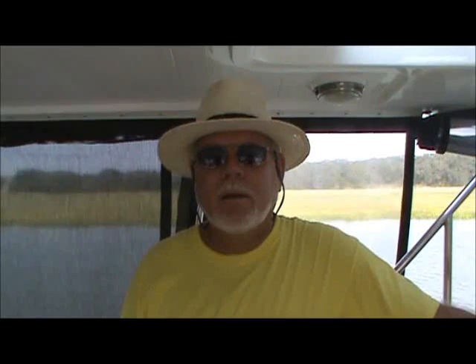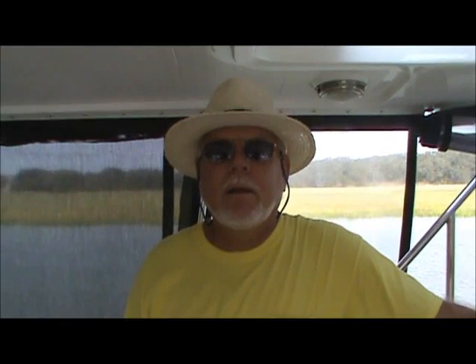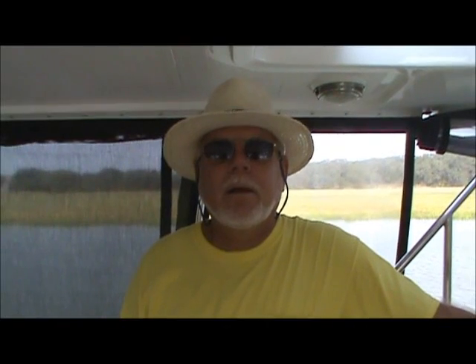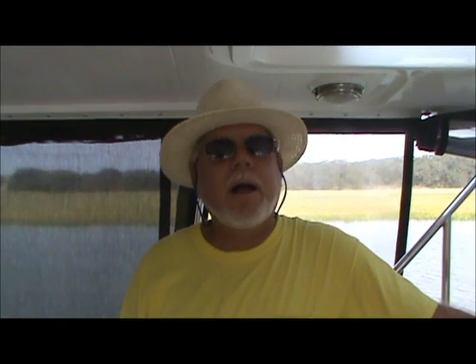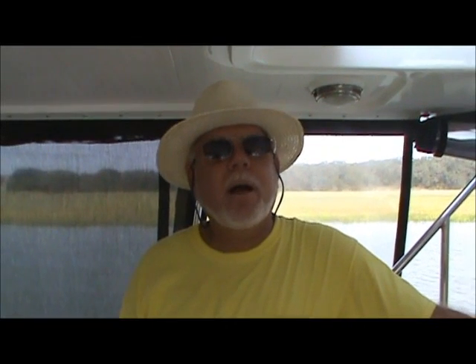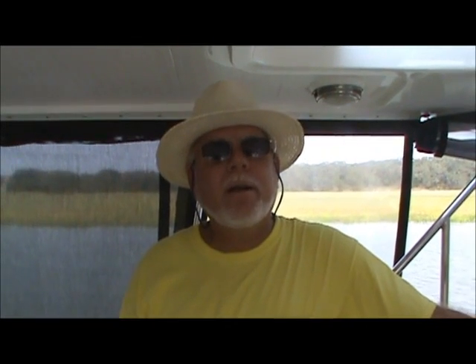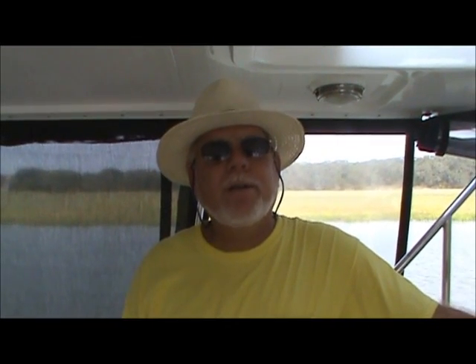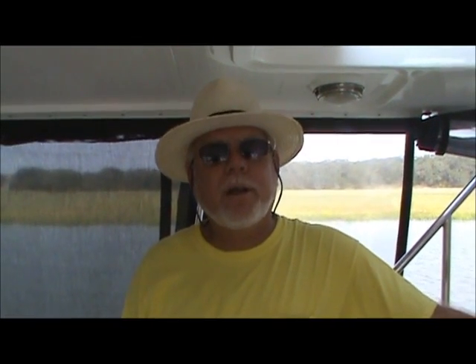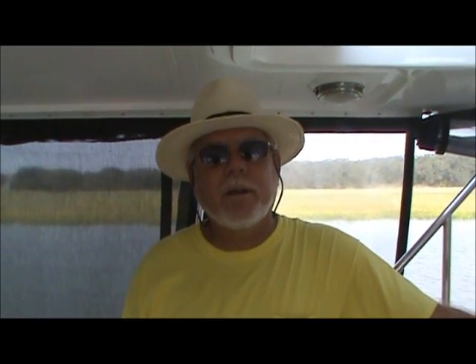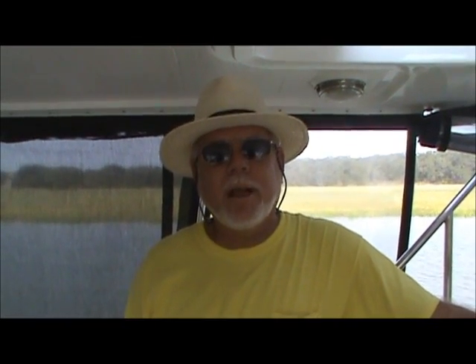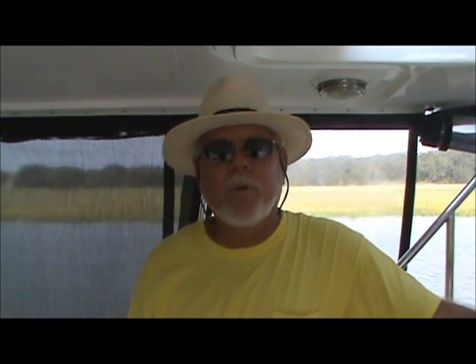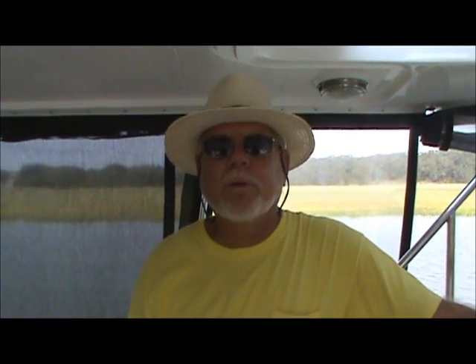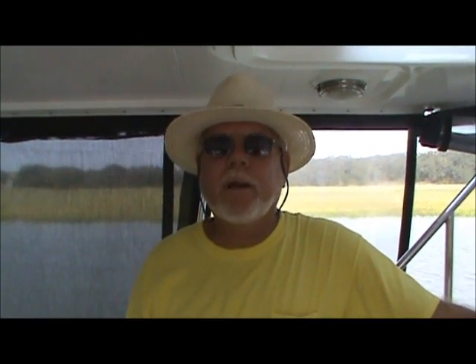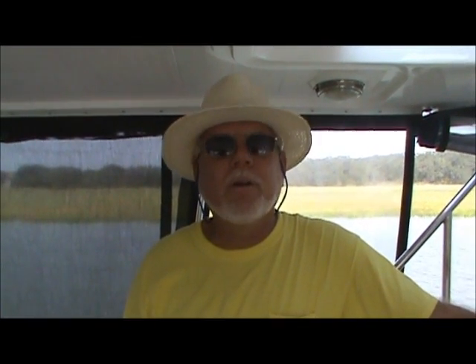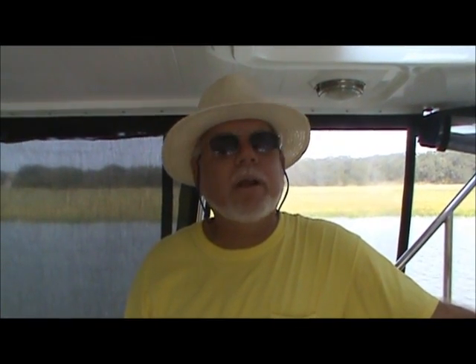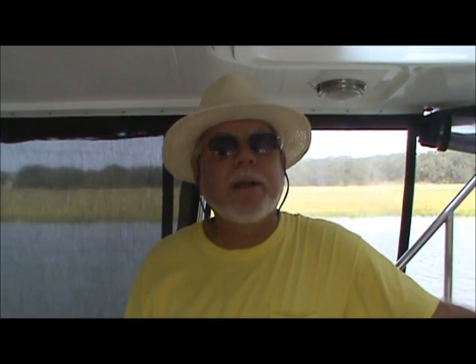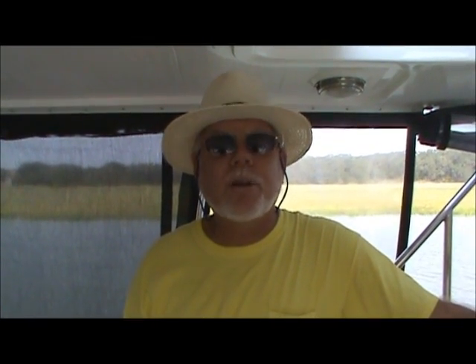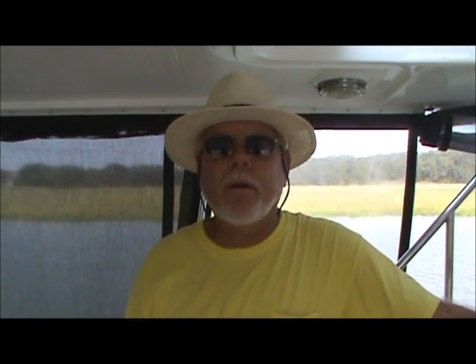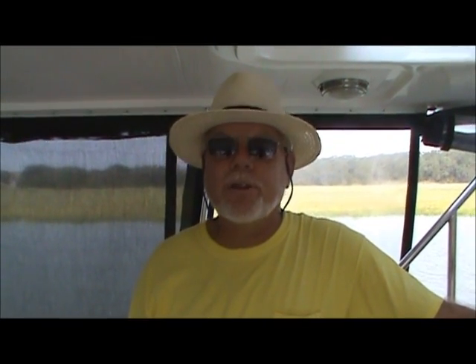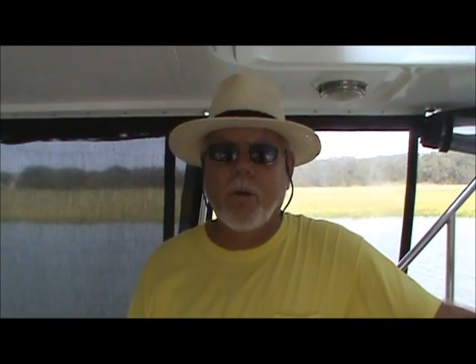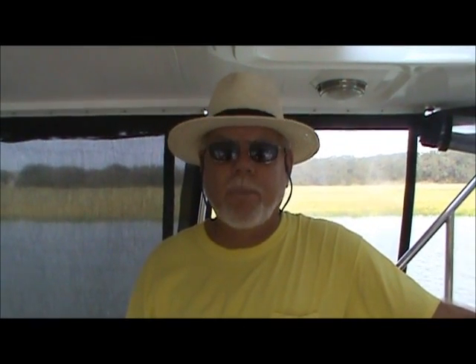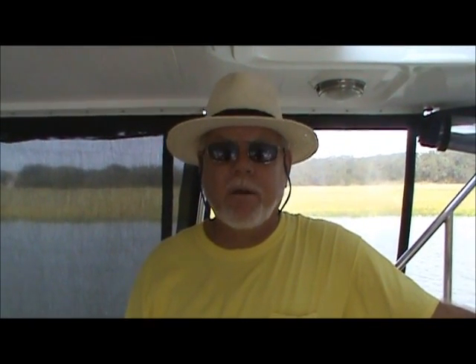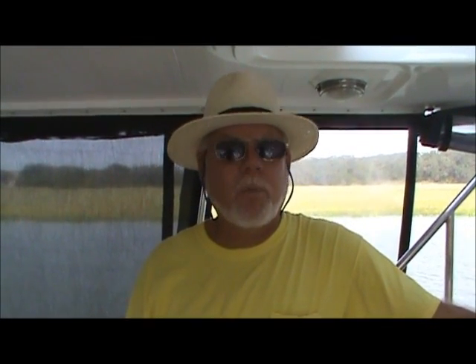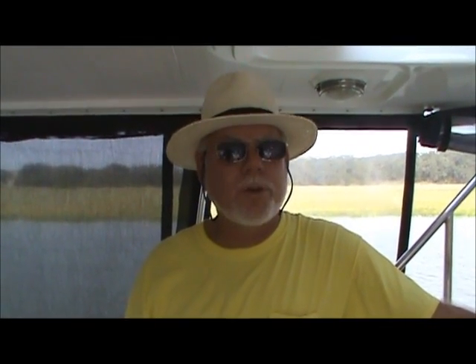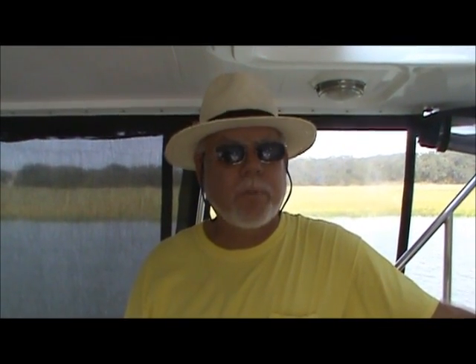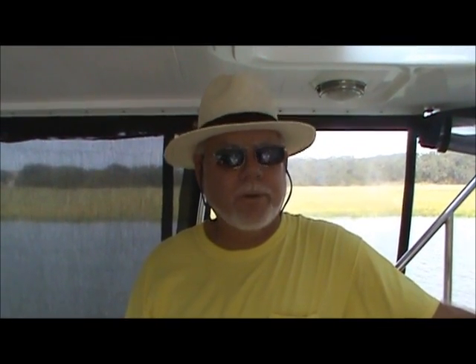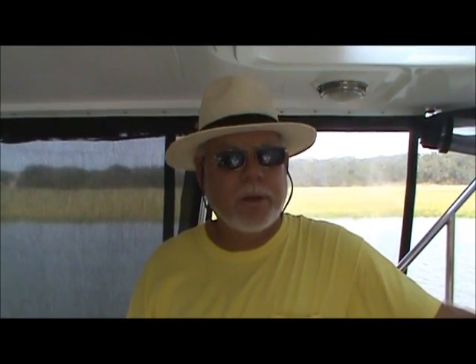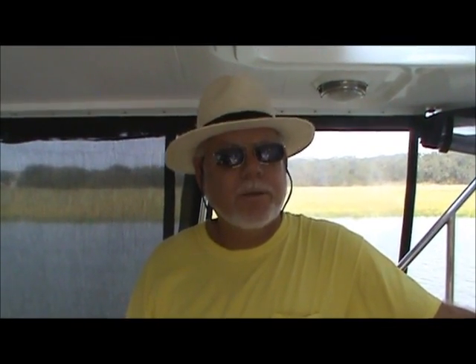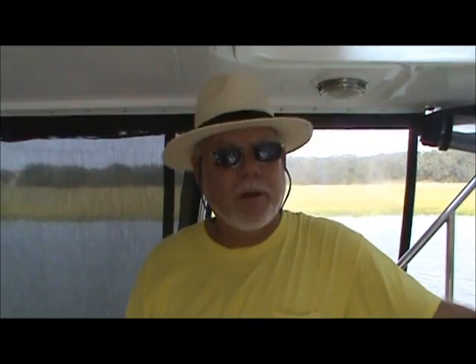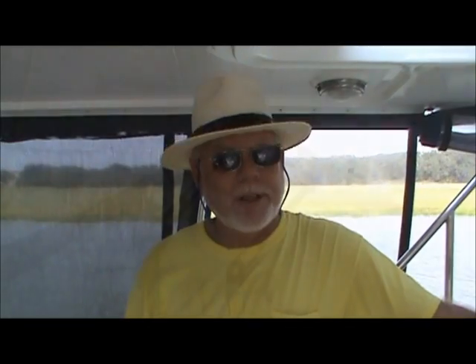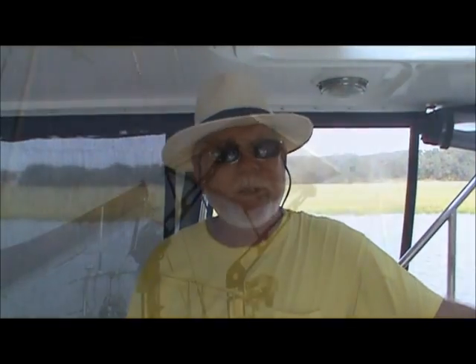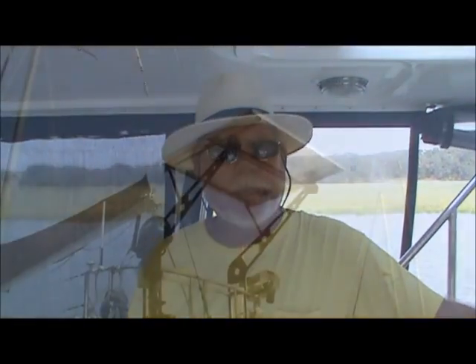Hi, Mike Dickens here. Today we're going to take a look at installing a solar panel aboard your boat. So let's get to it.